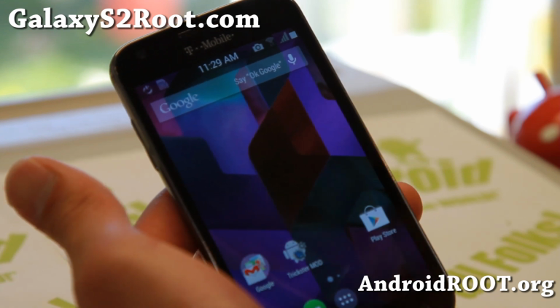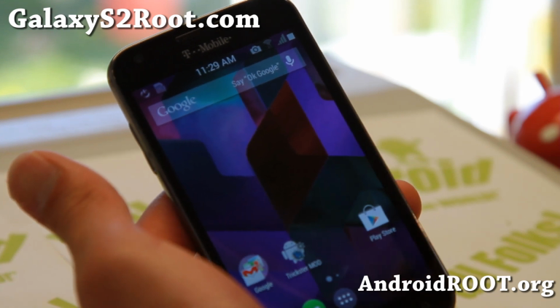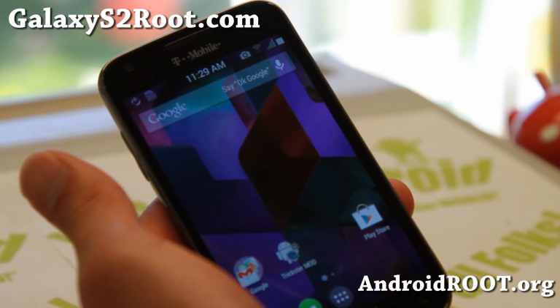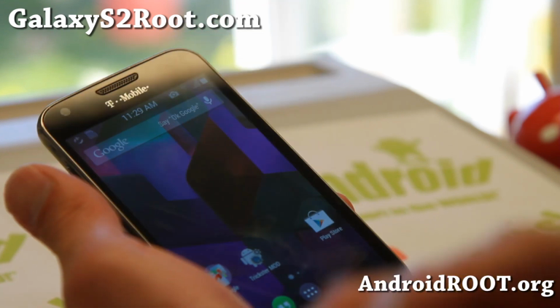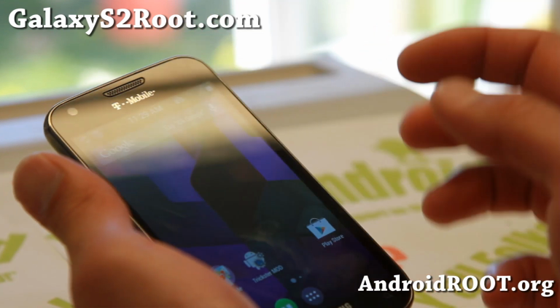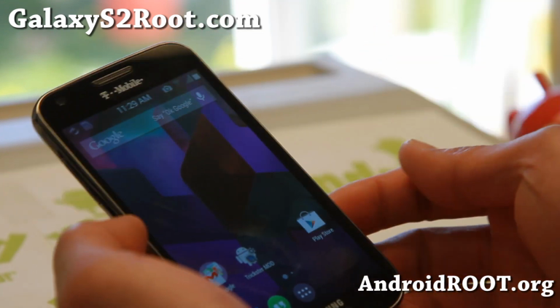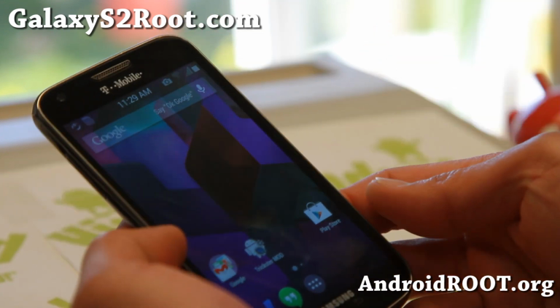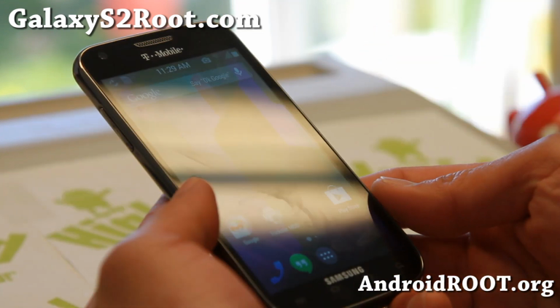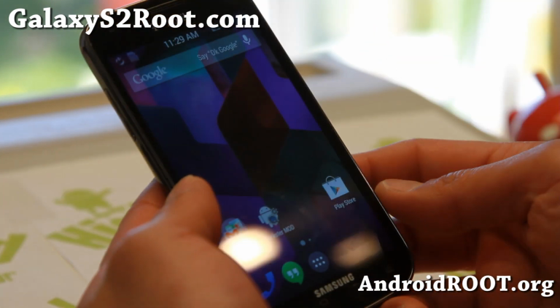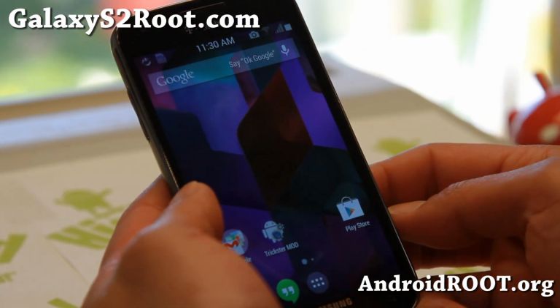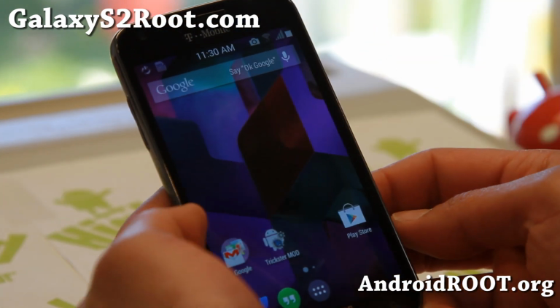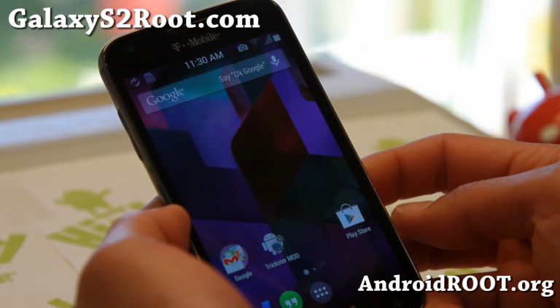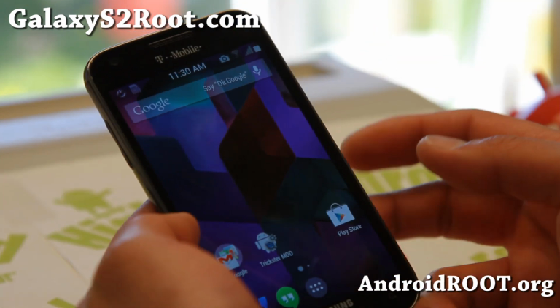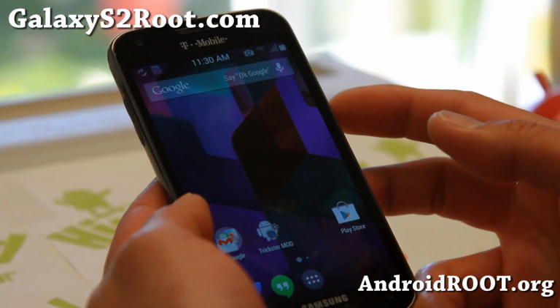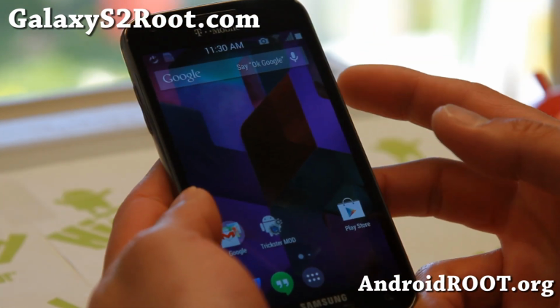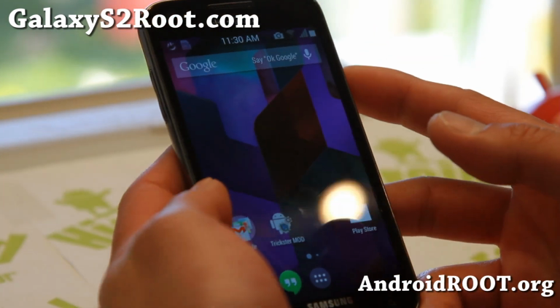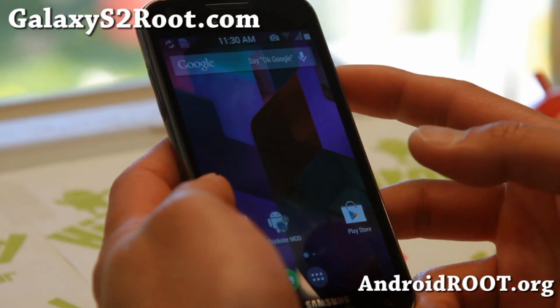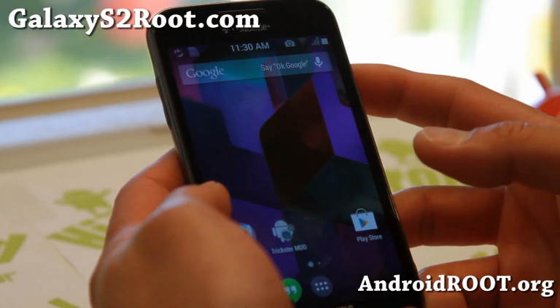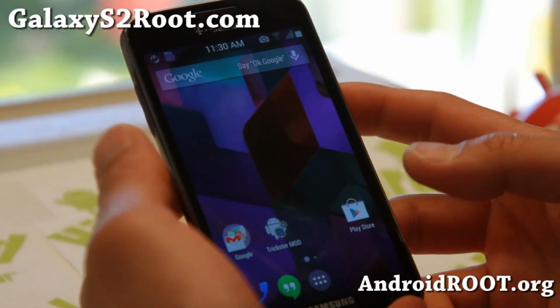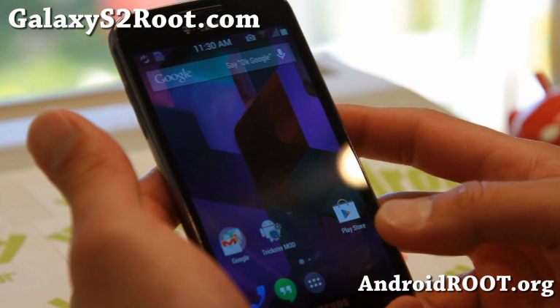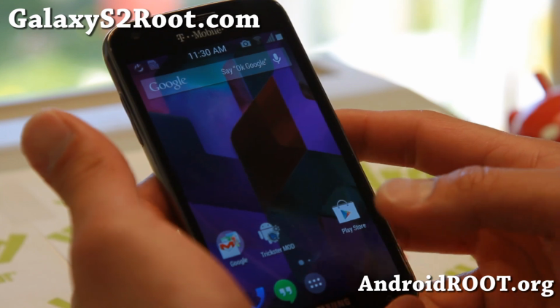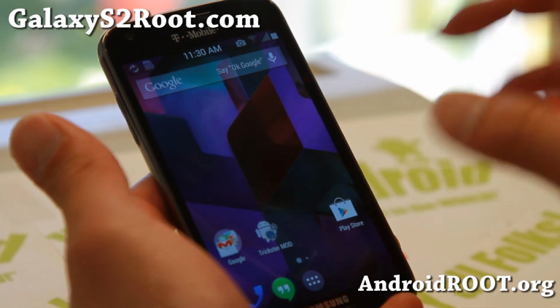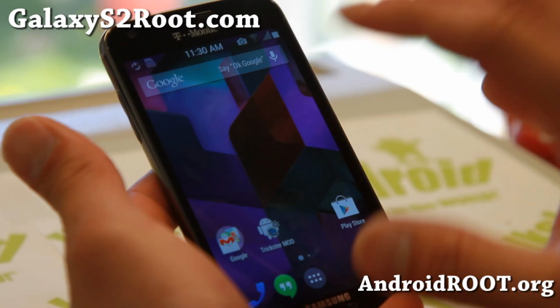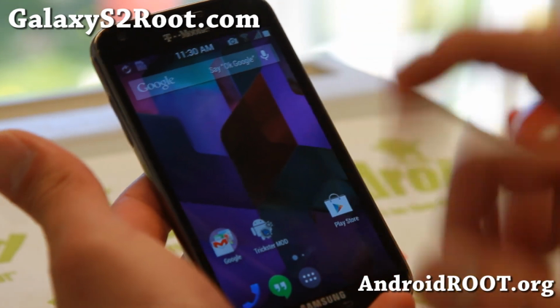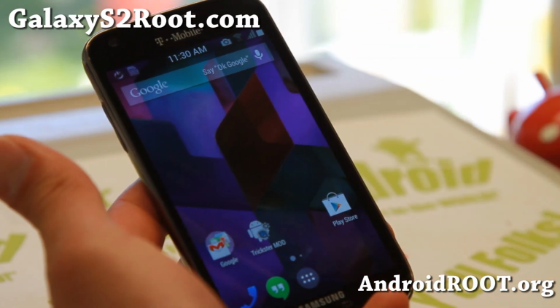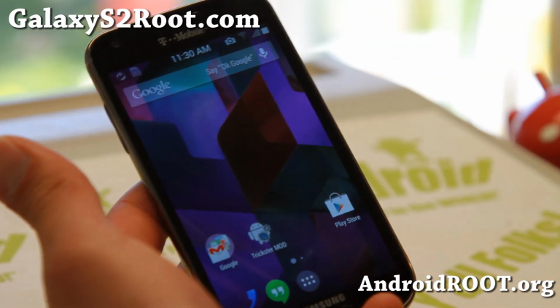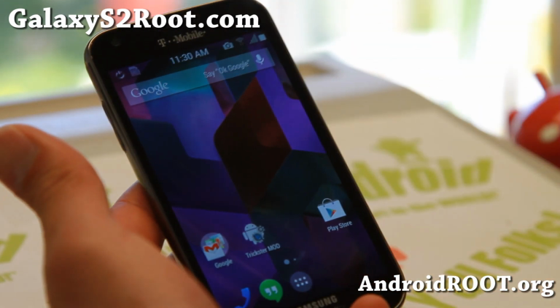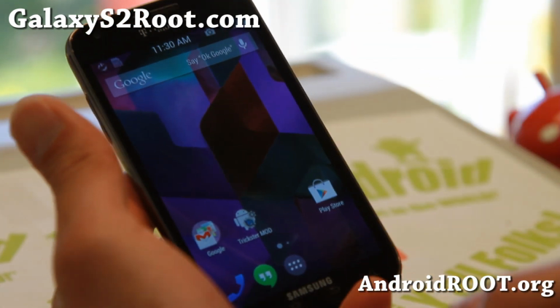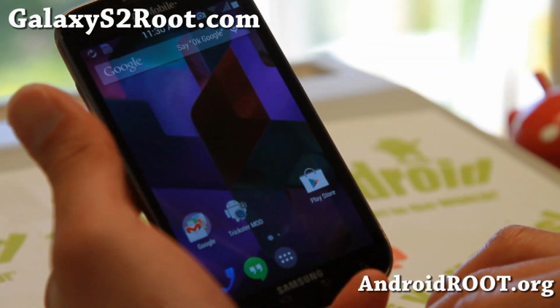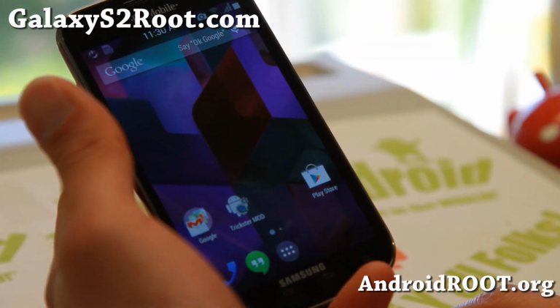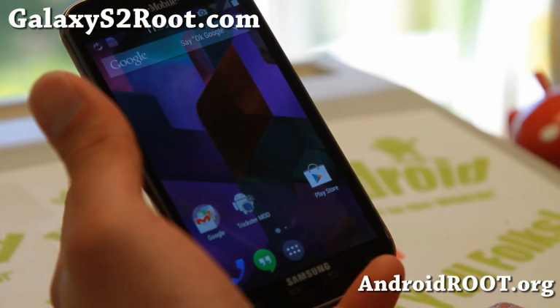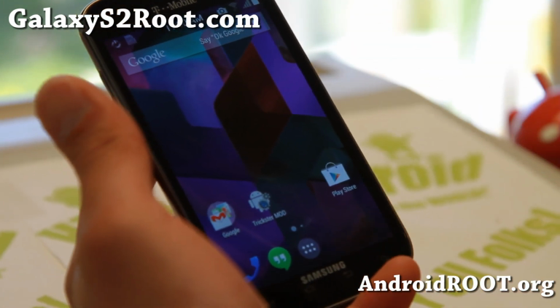Now I was going to actually feature an AOSP ROM, but none of the cameras are working correctly on those — this one does work. It is based on Android 4.1.2.